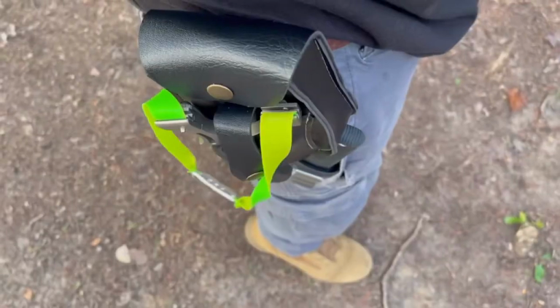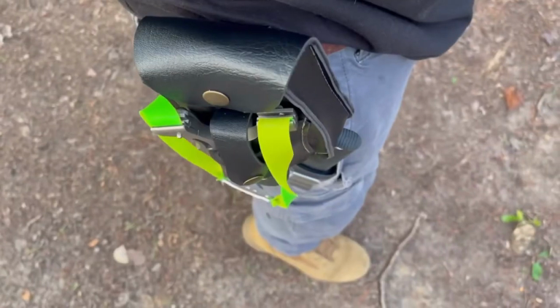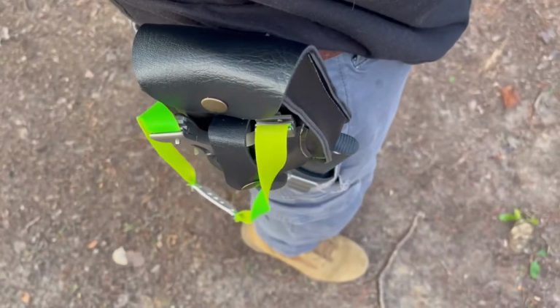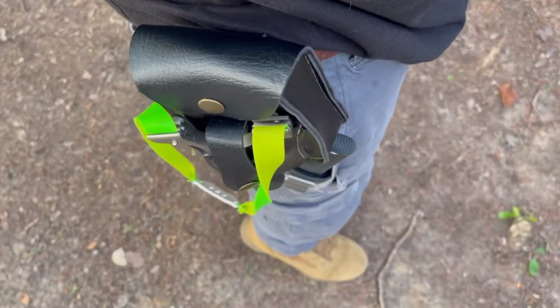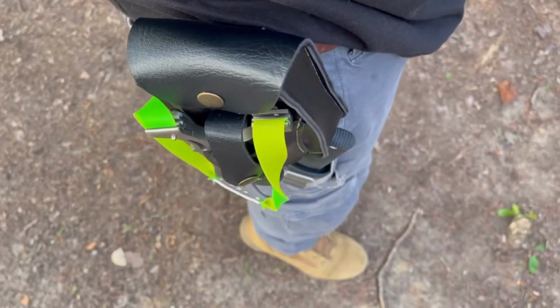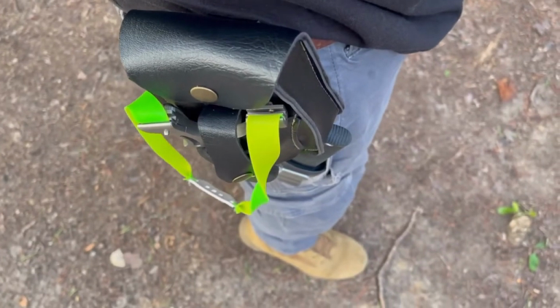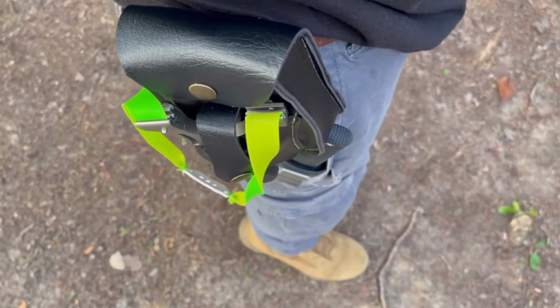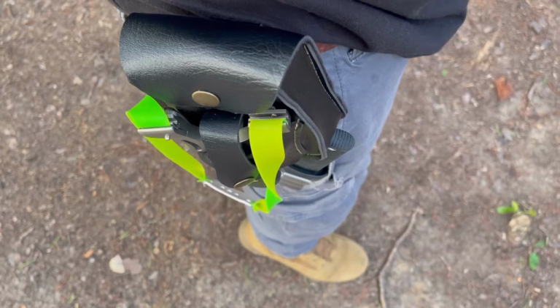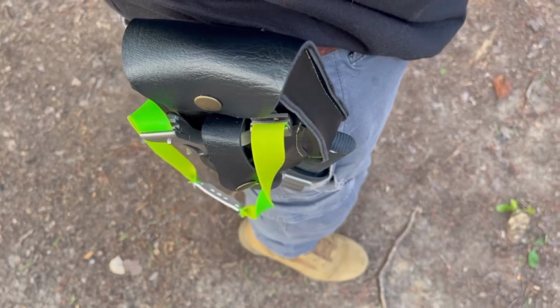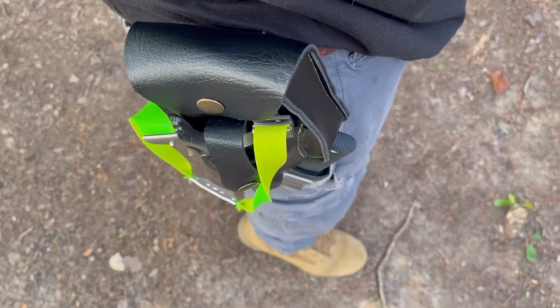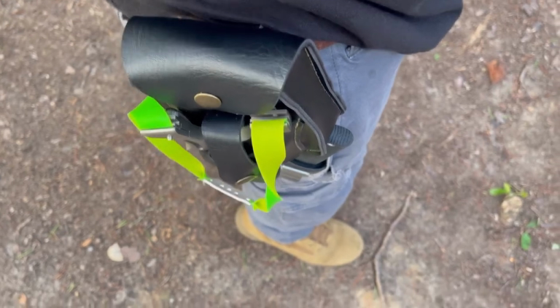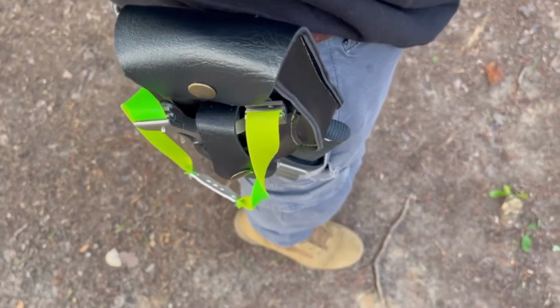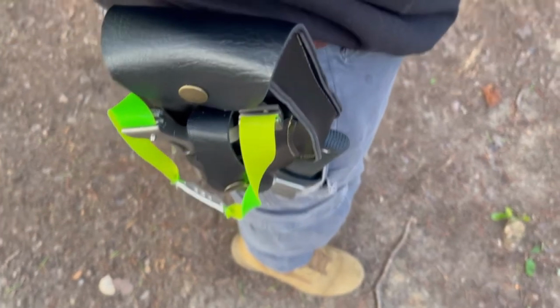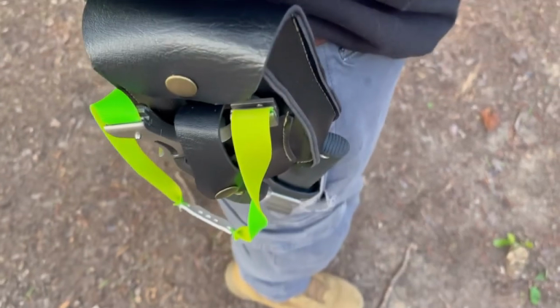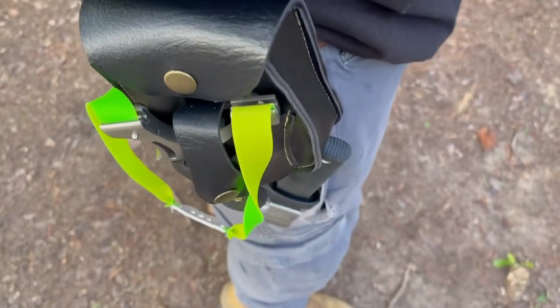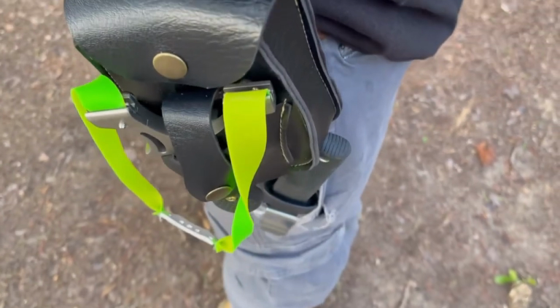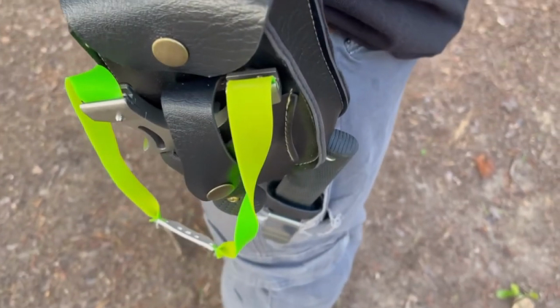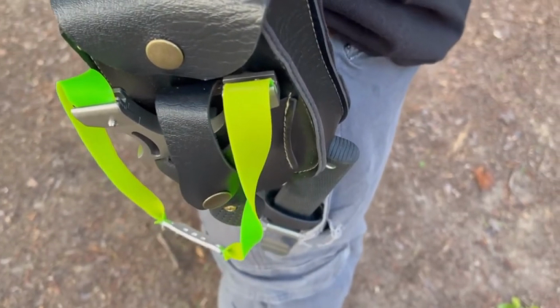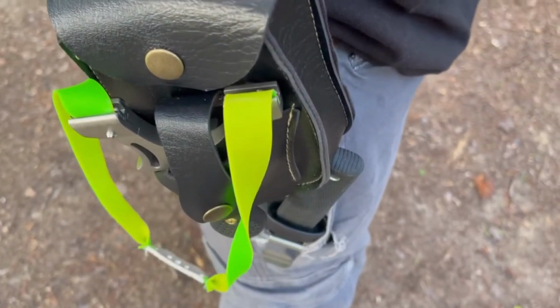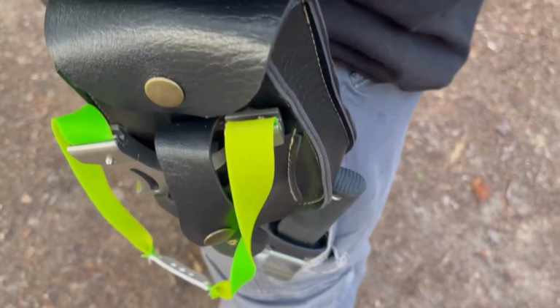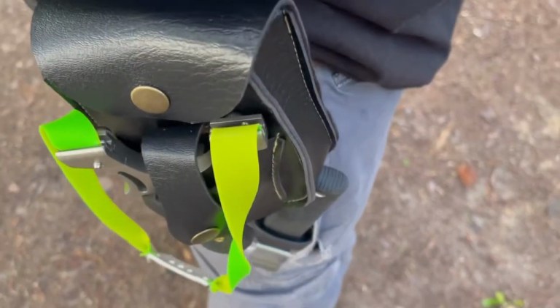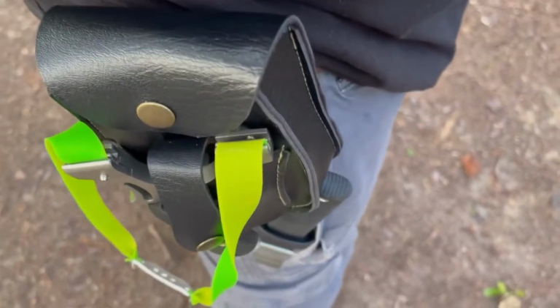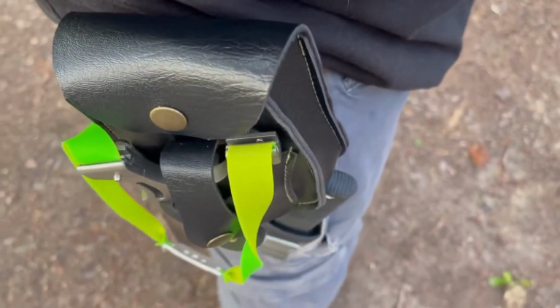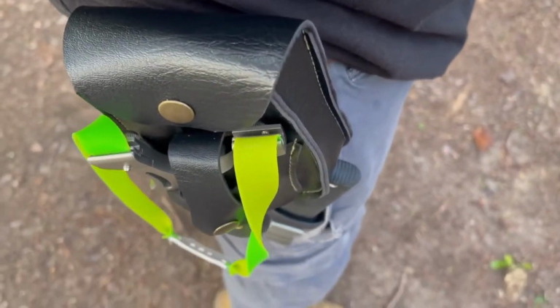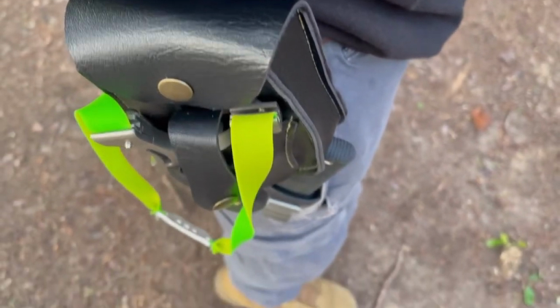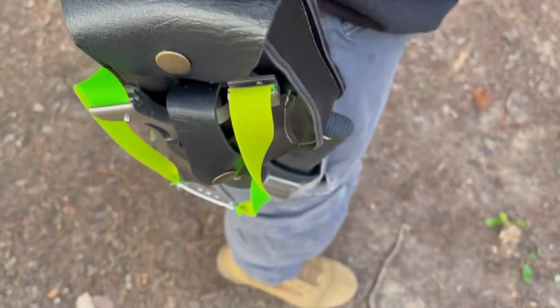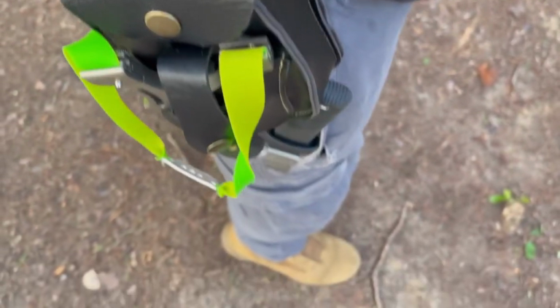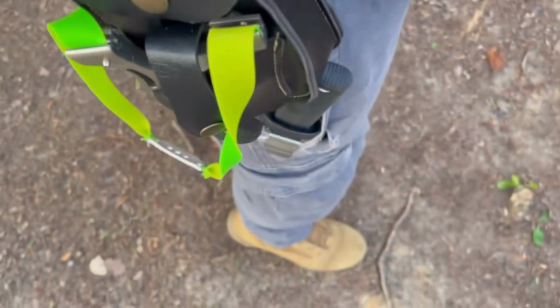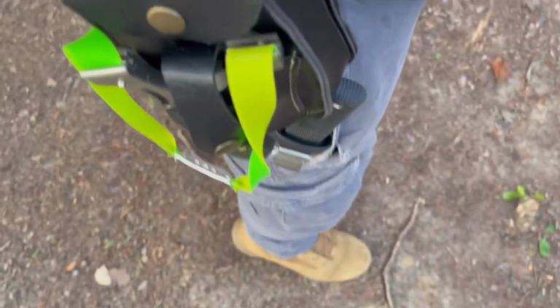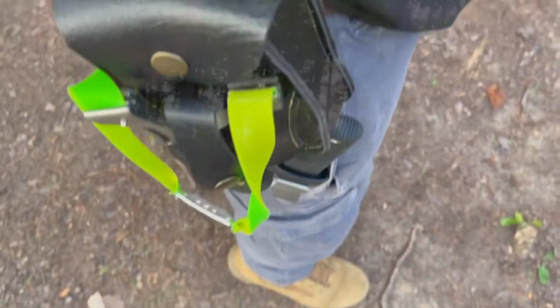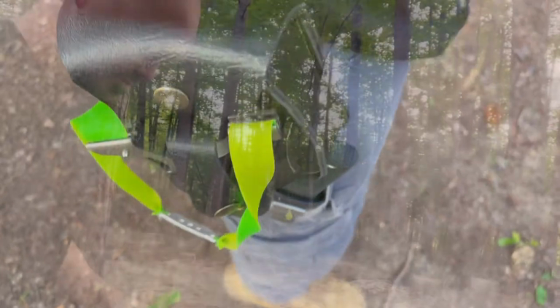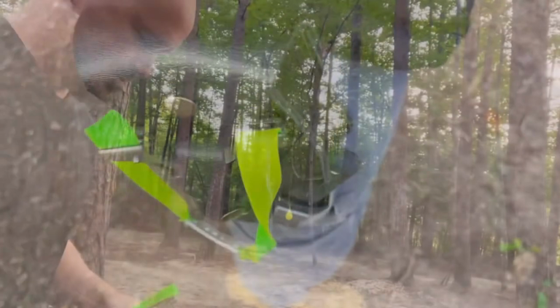Today I'm going to be sporting my new RCZZSUWE slingshot. I got my pouch ready, I got it full of ammo — we are ready to go.